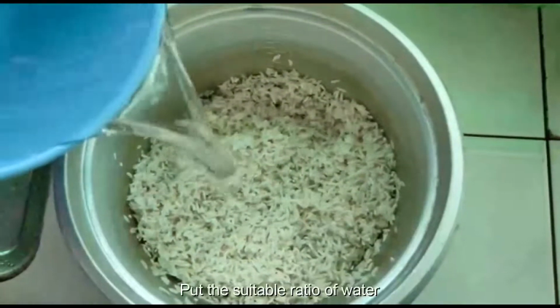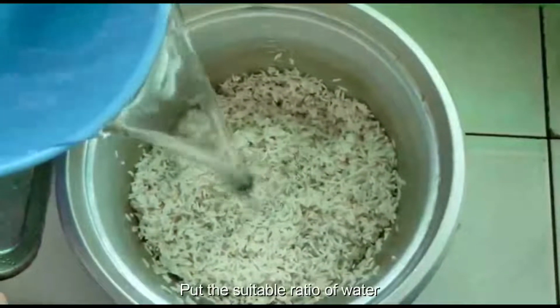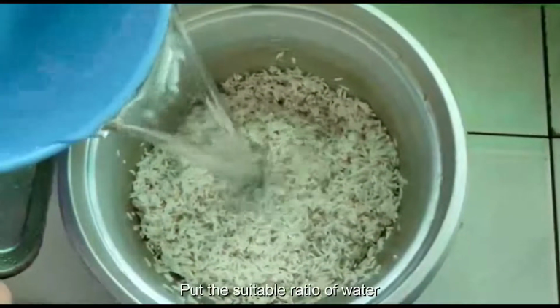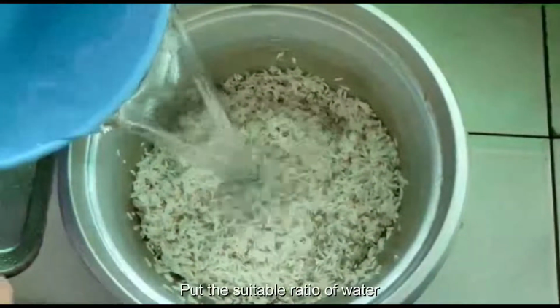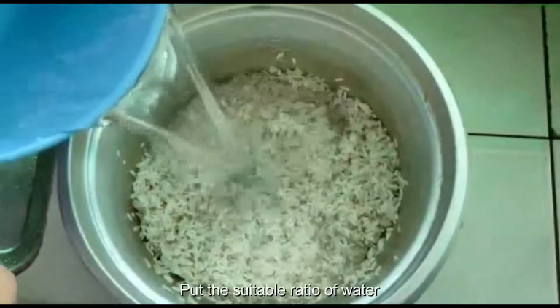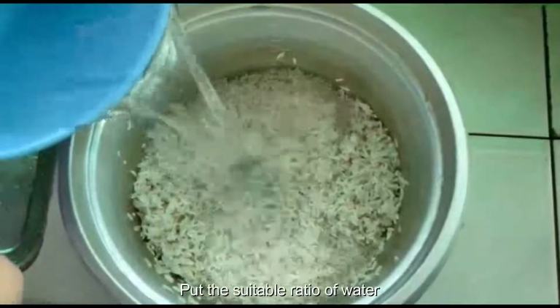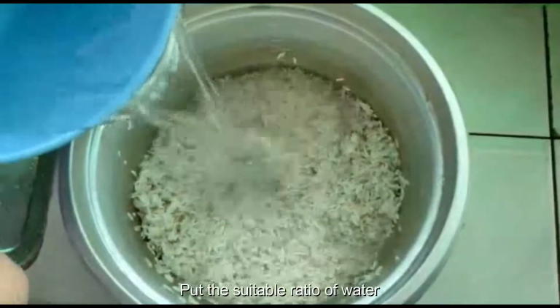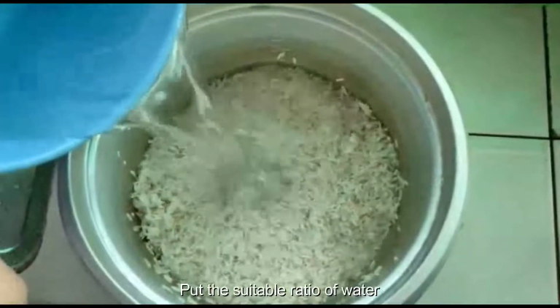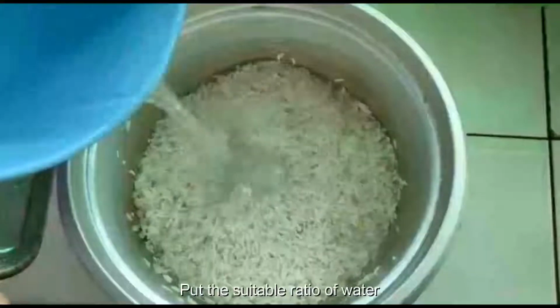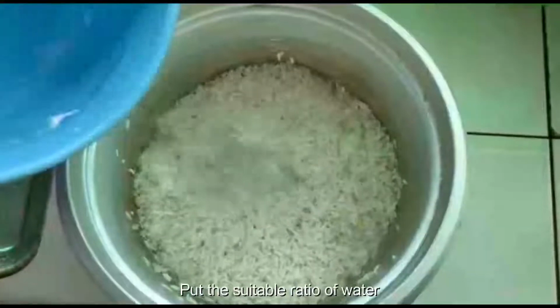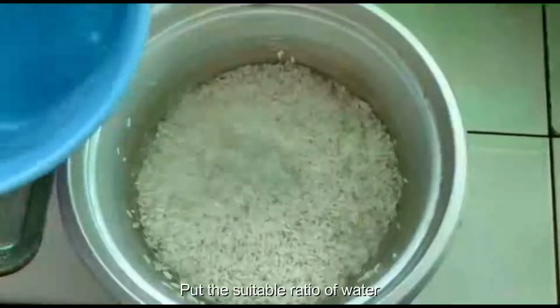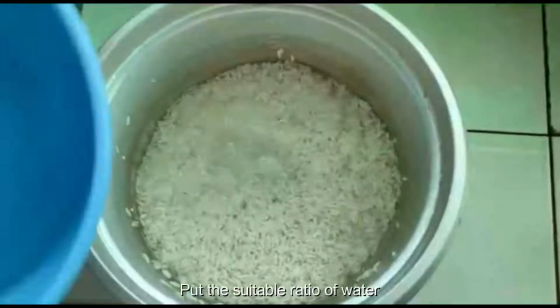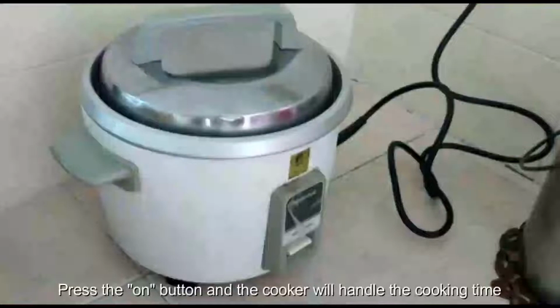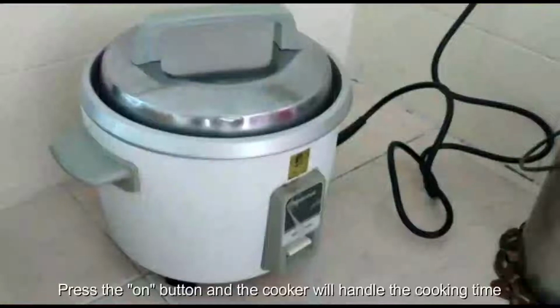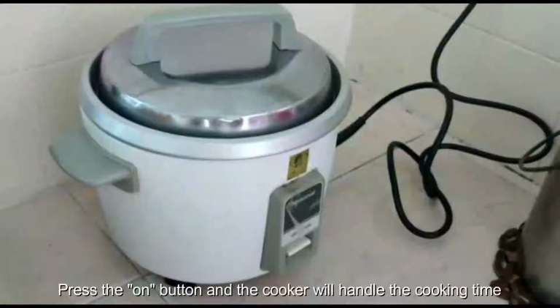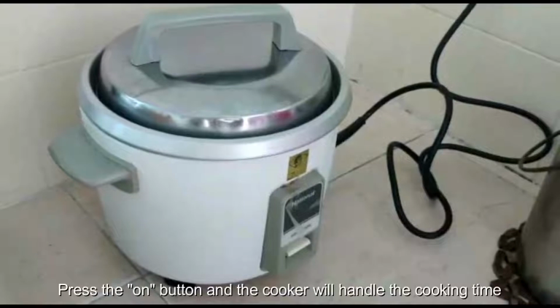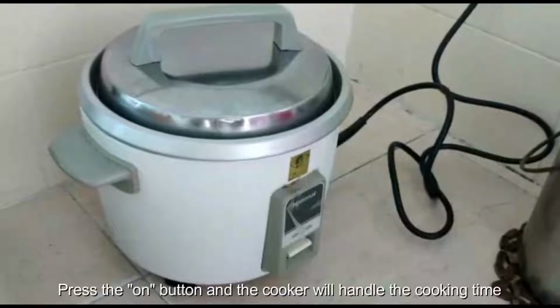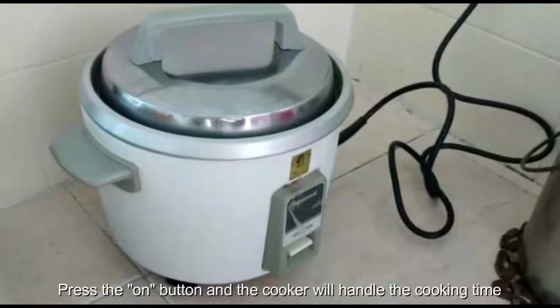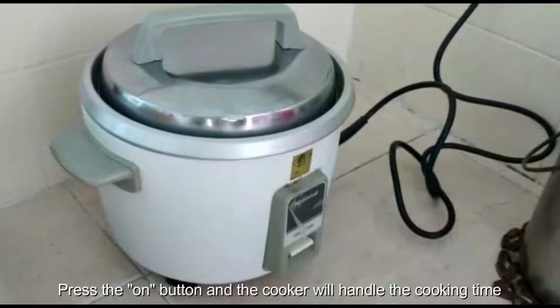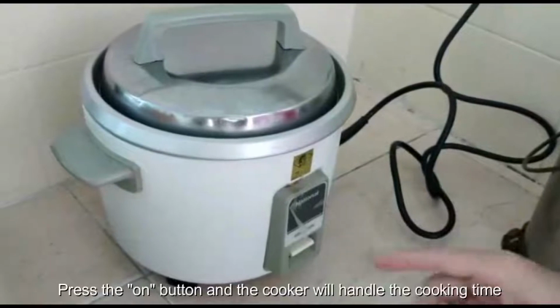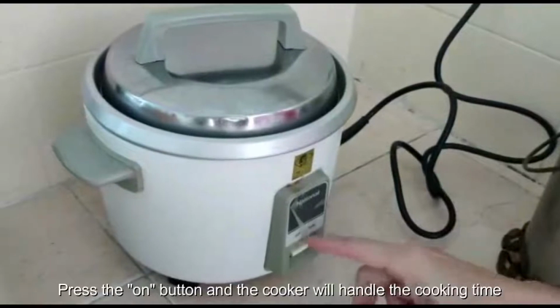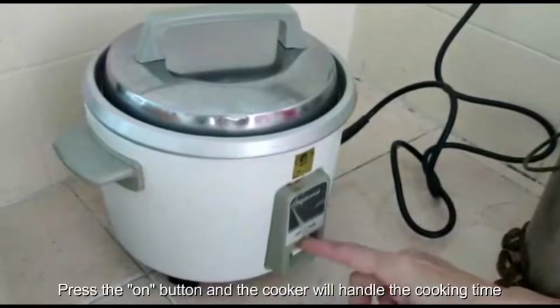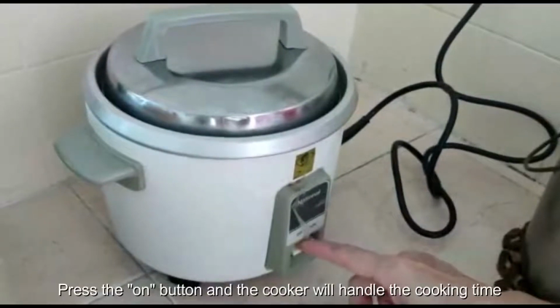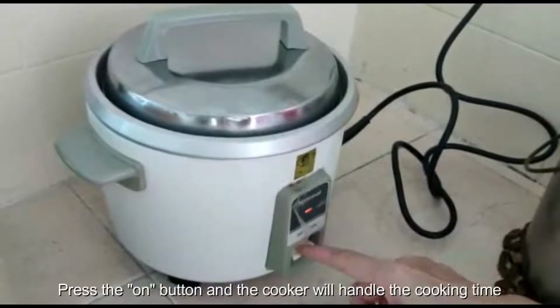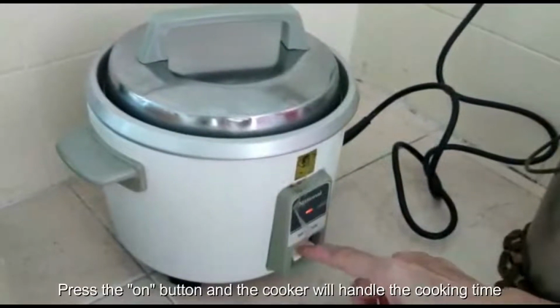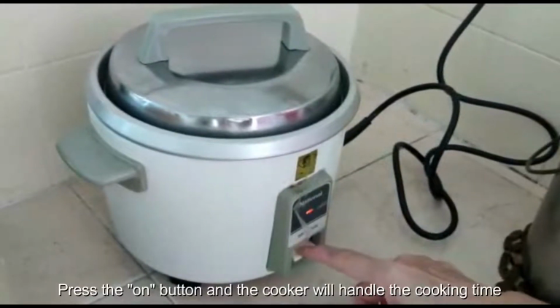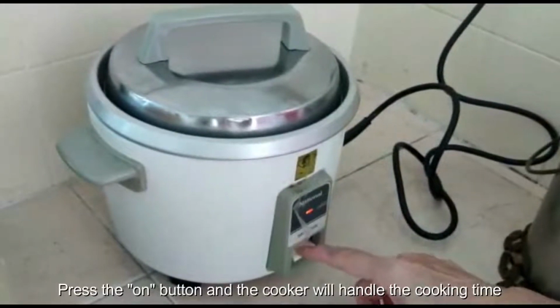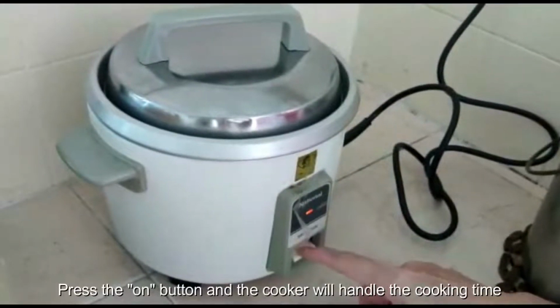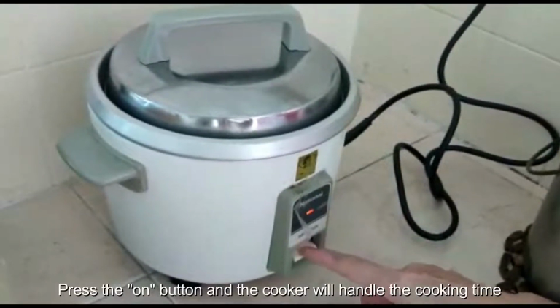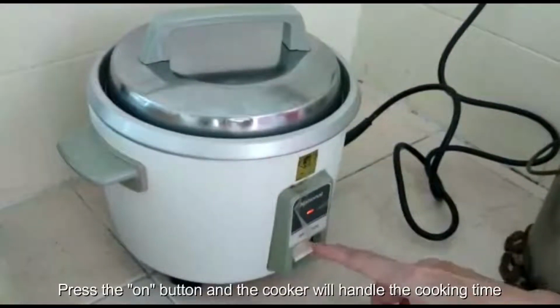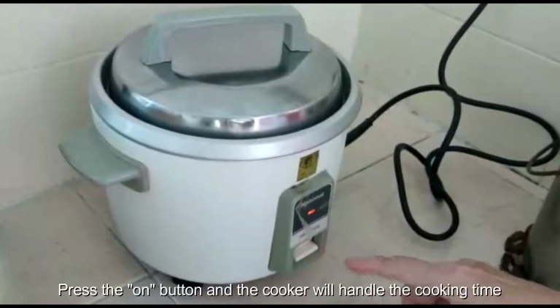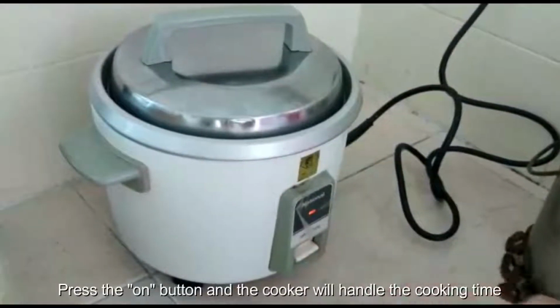Let's begin with cooking rice. Put the suitable ratio of water, place the ON button, and the cooker will handle the cooking time.